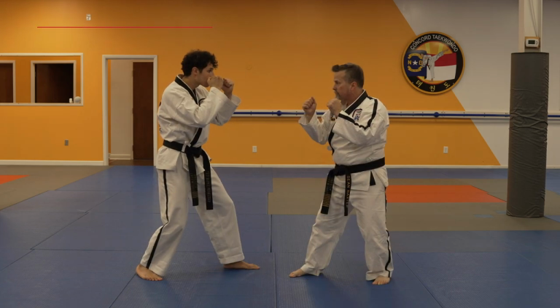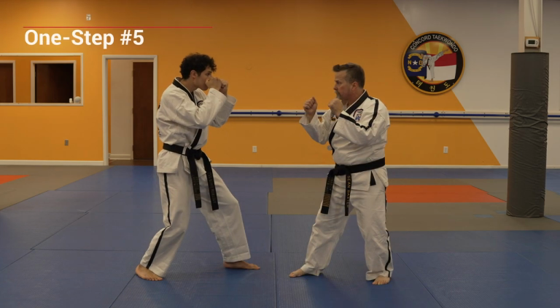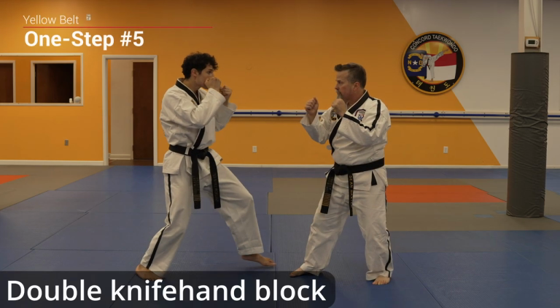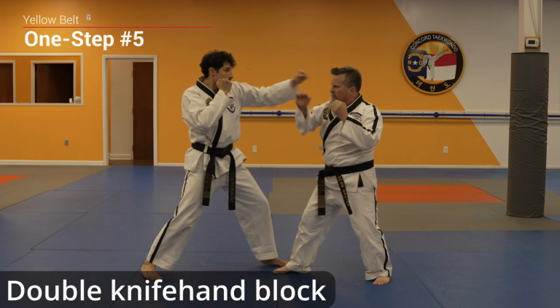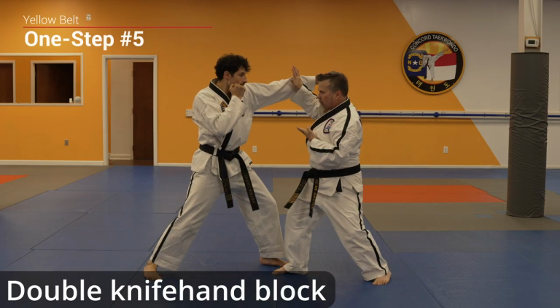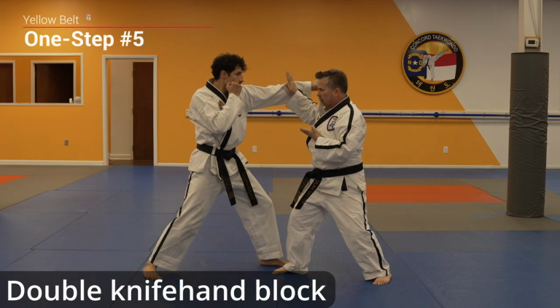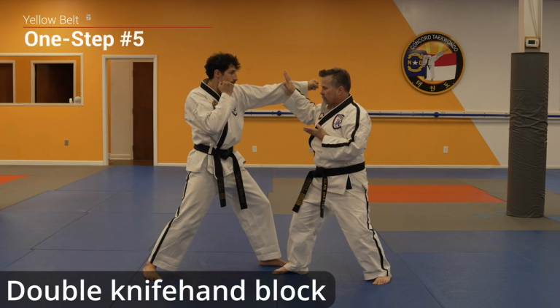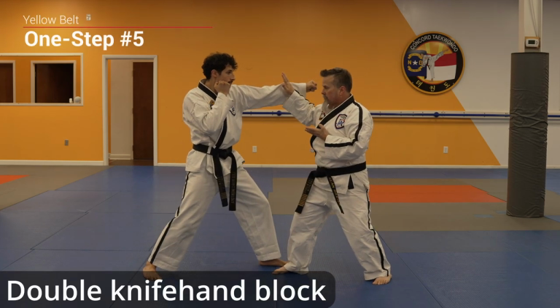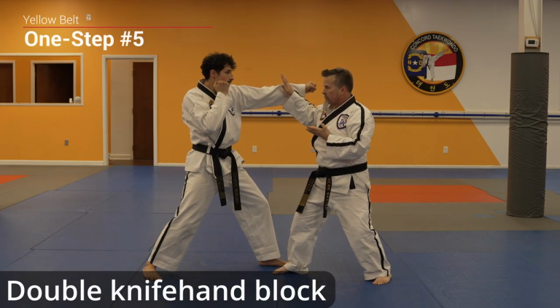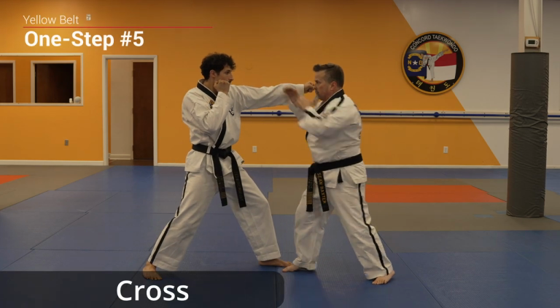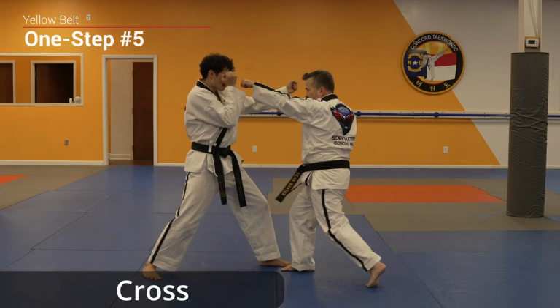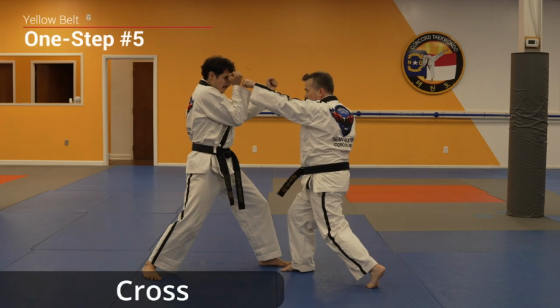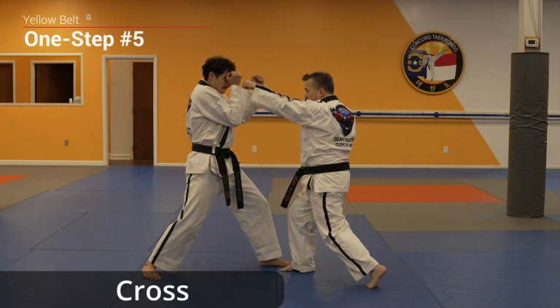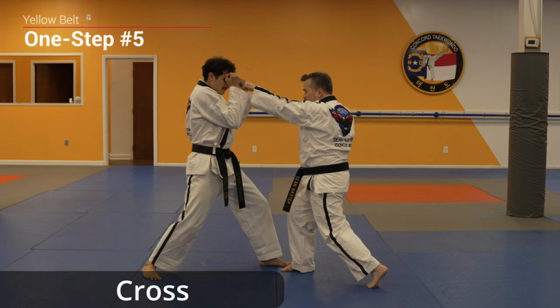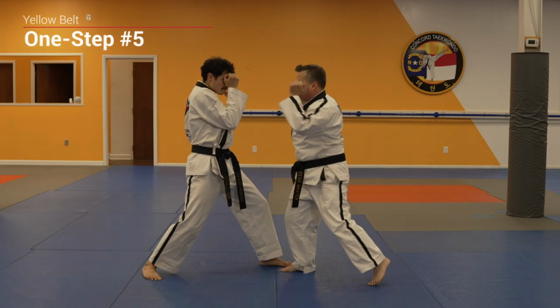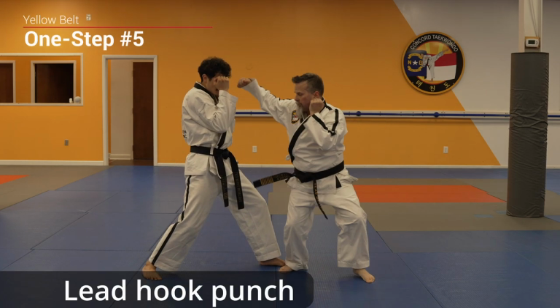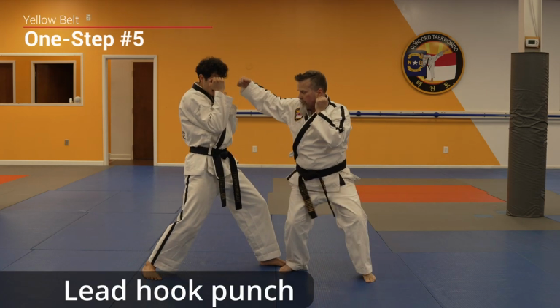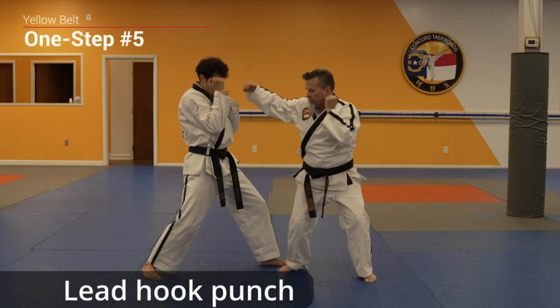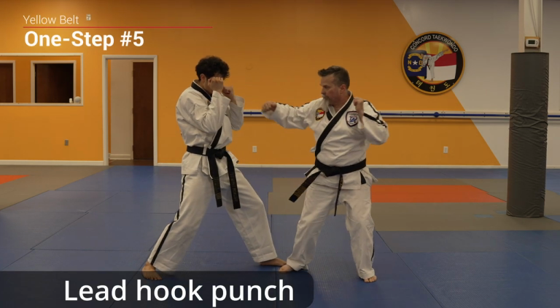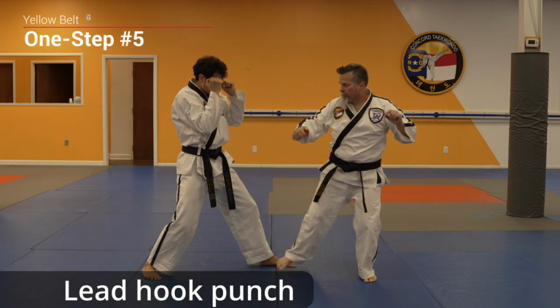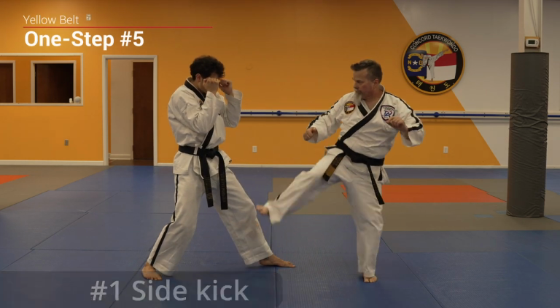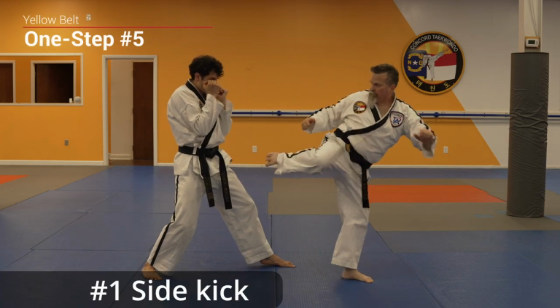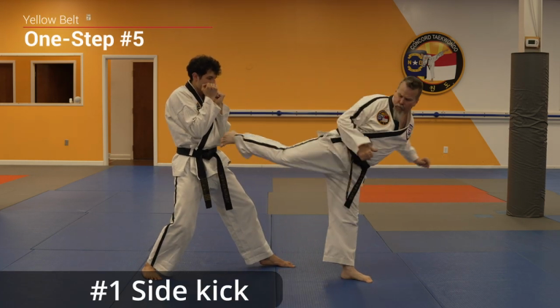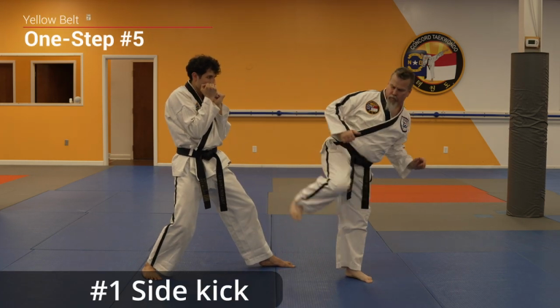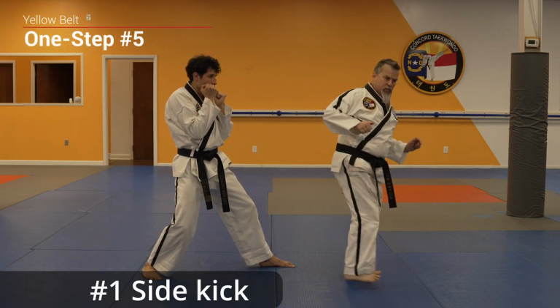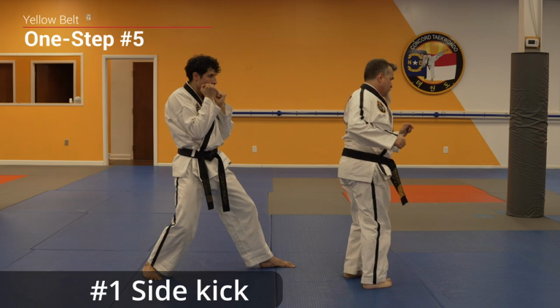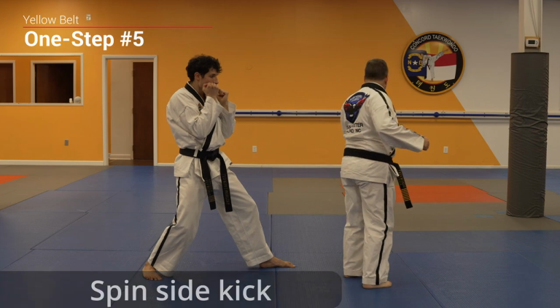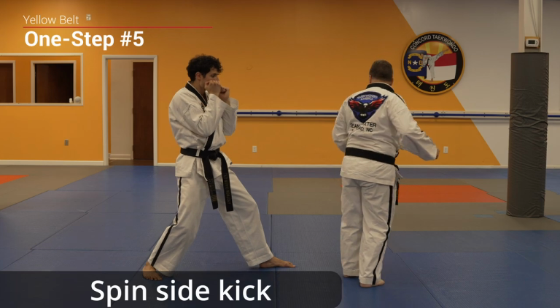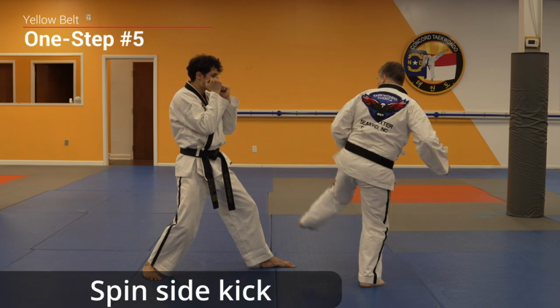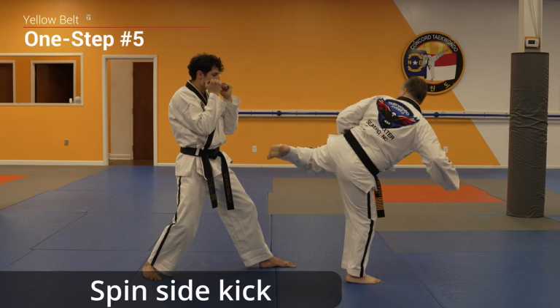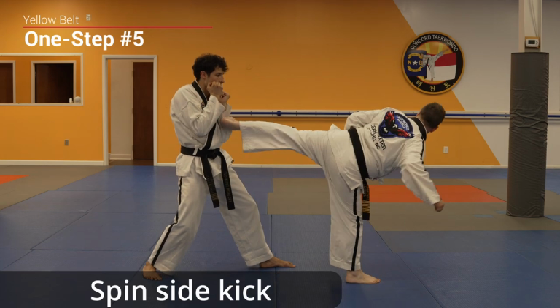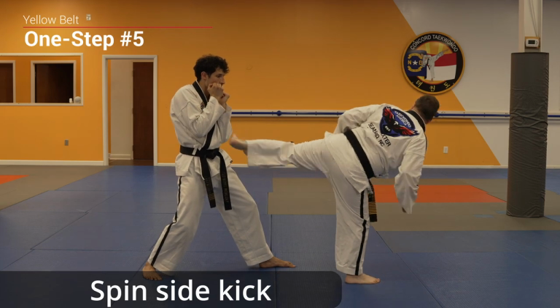Double knife hand block, cross, hook punch, side kick, spin side kick.